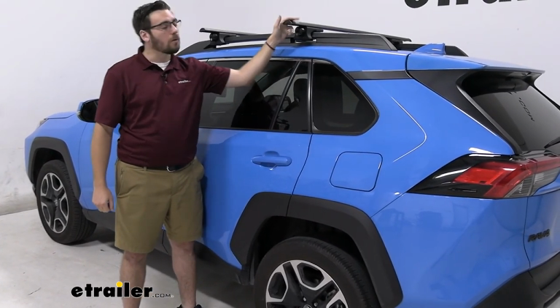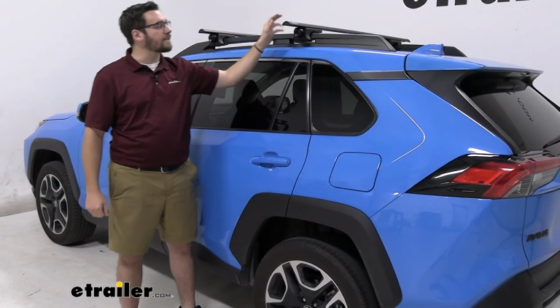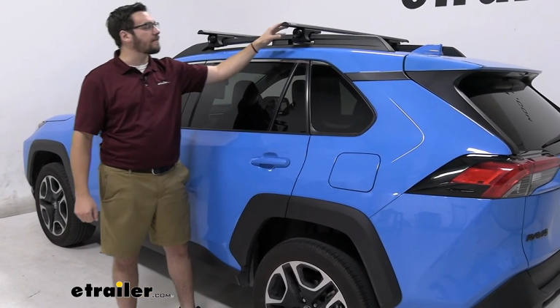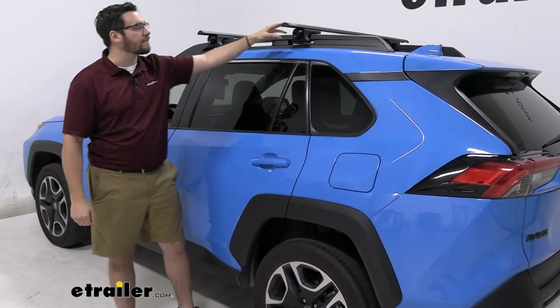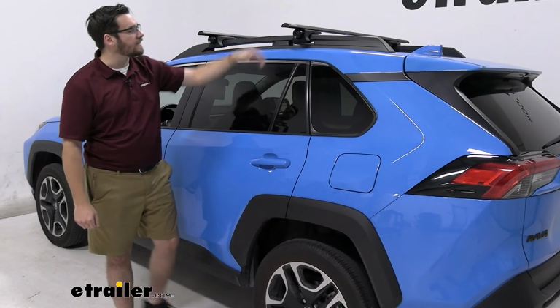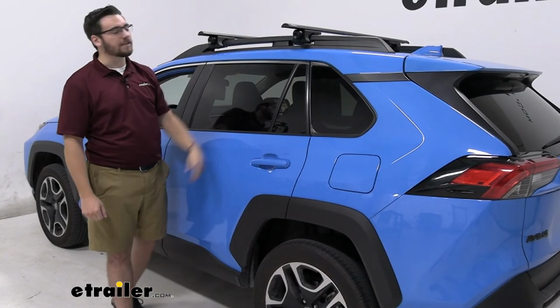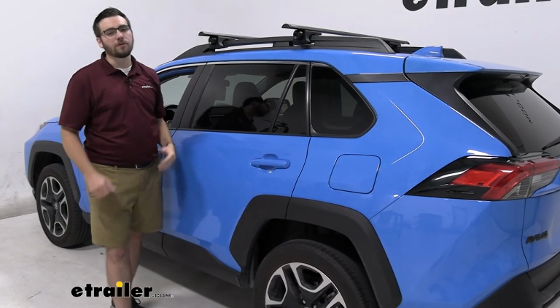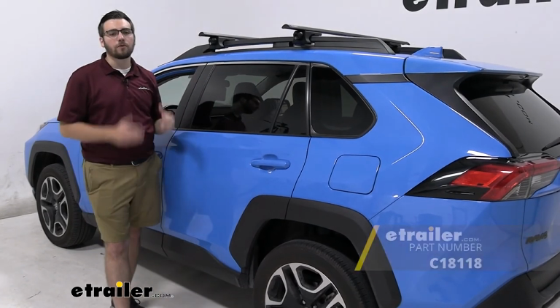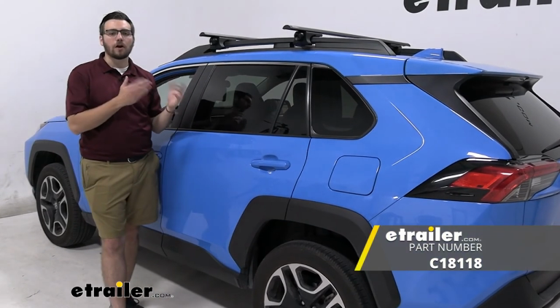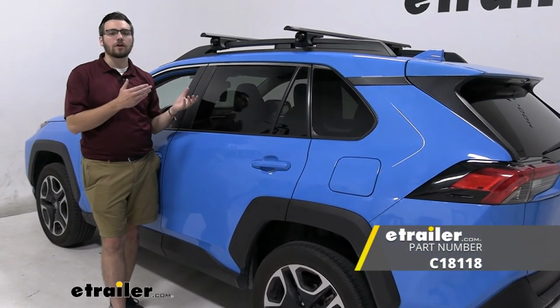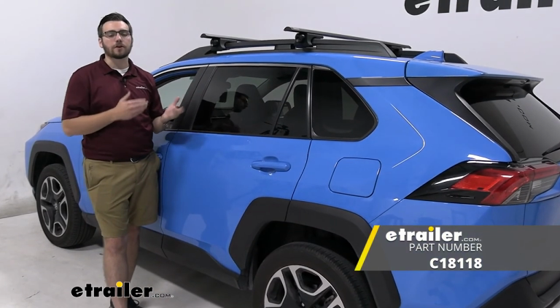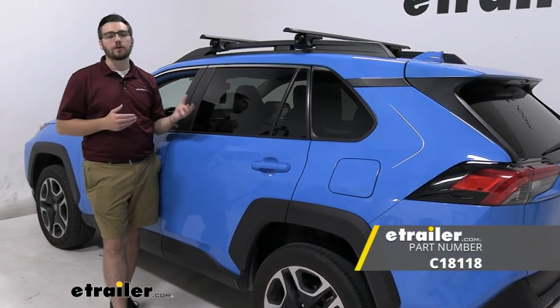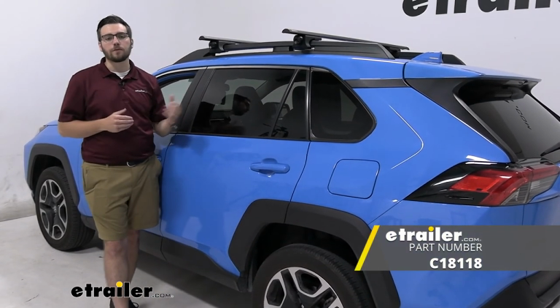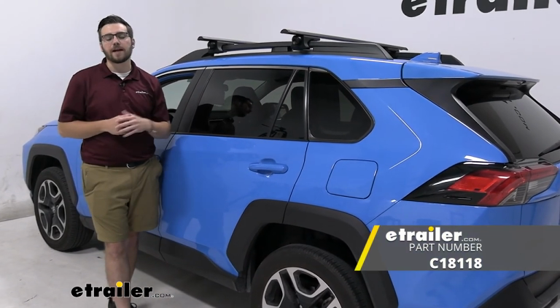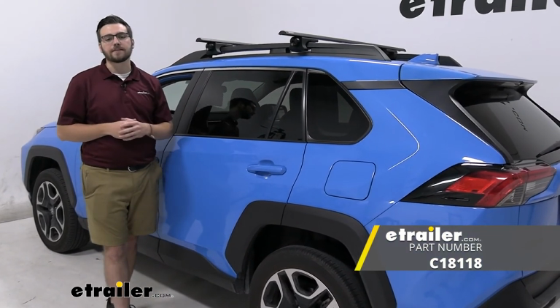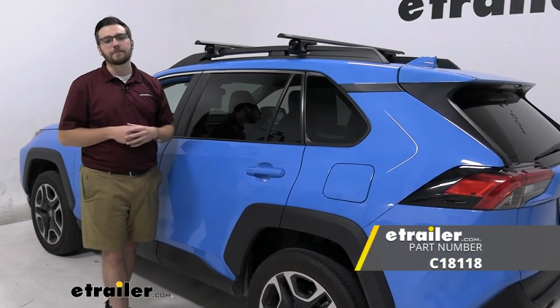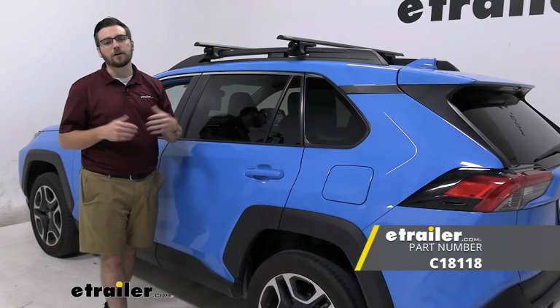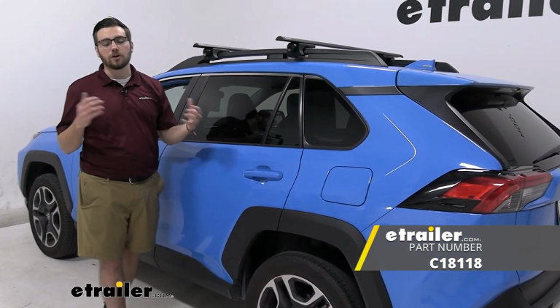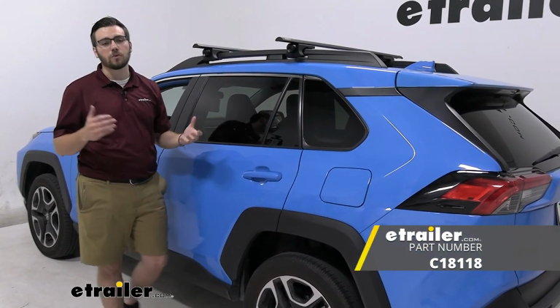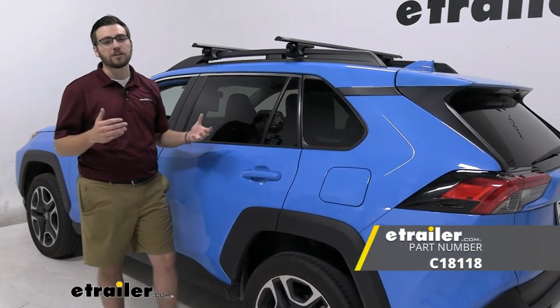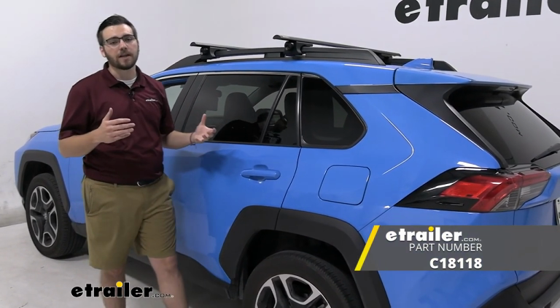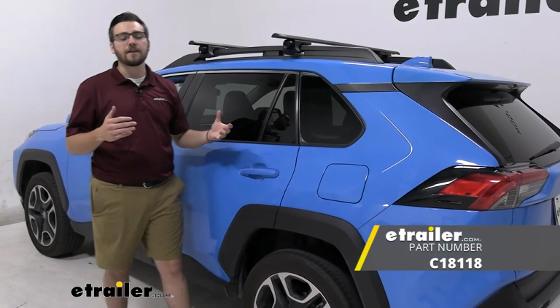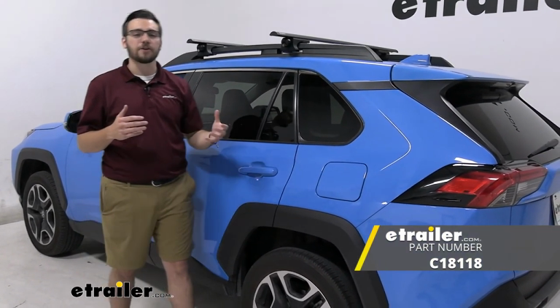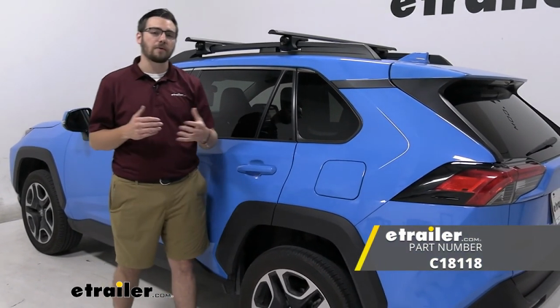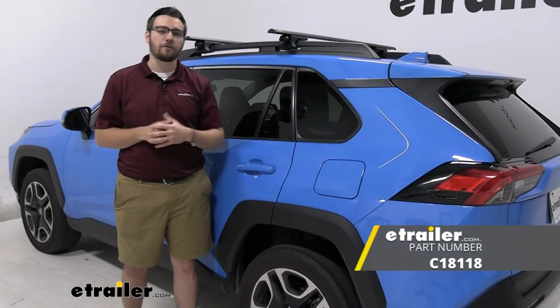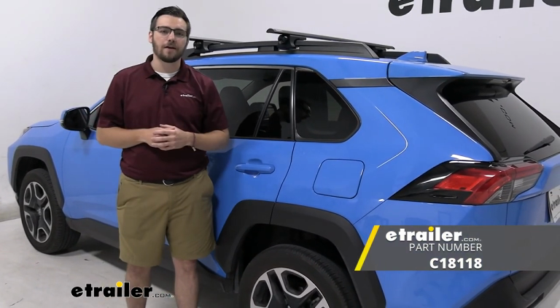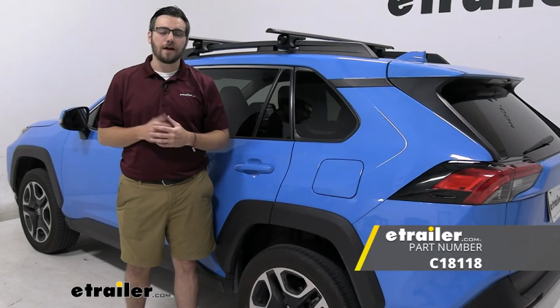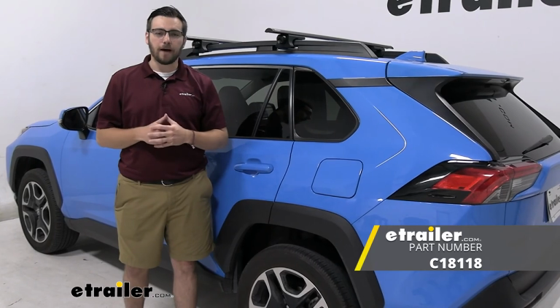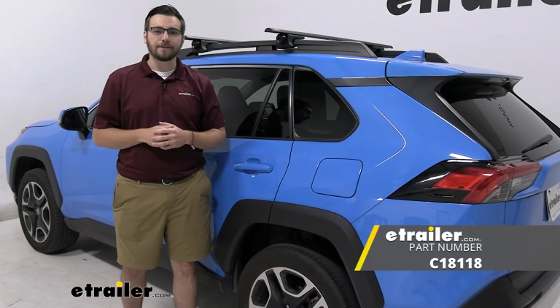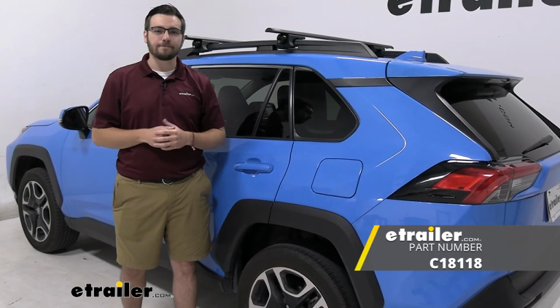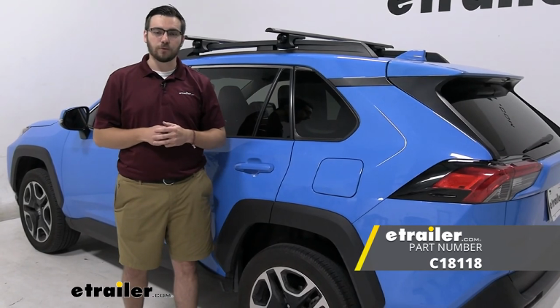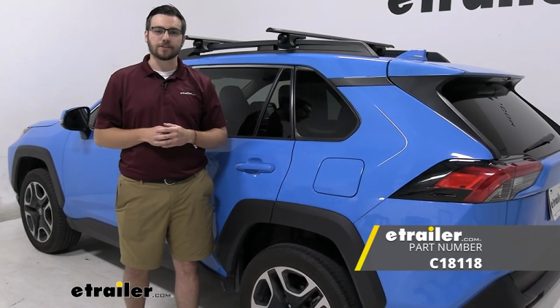Well guys, I think that's going to do it for our look at the Curt roof rack system here on our 2020 Toyota RAV4. I'm Bobby. Thank you for watching.